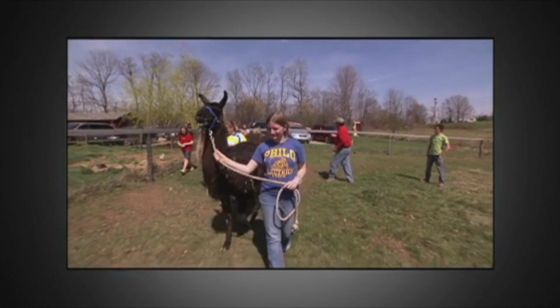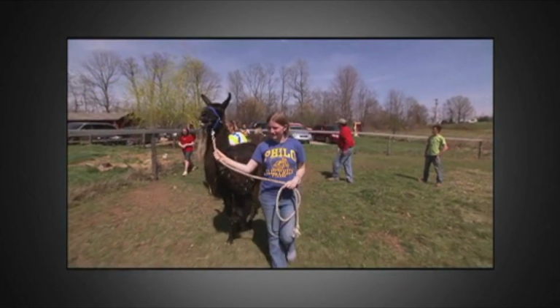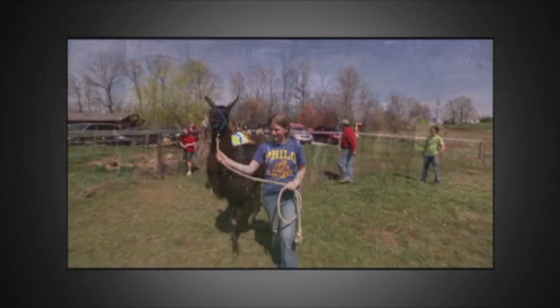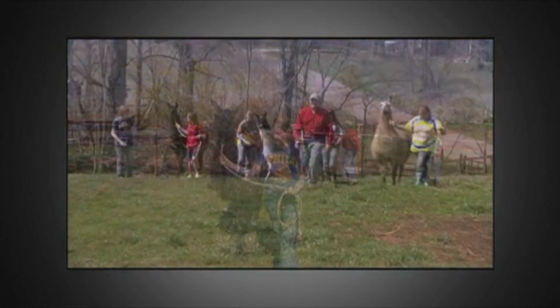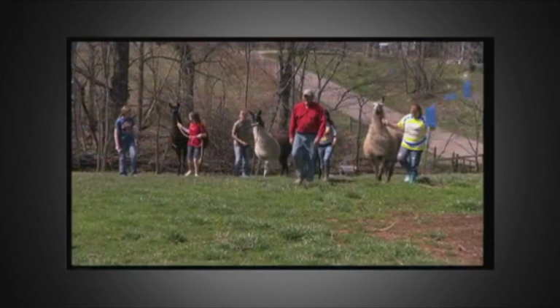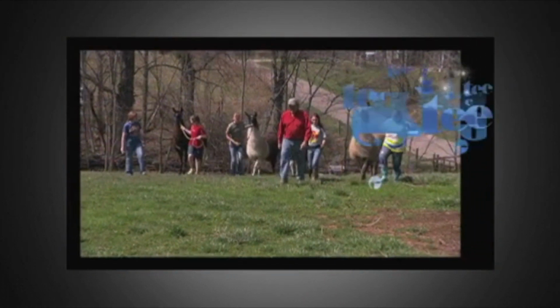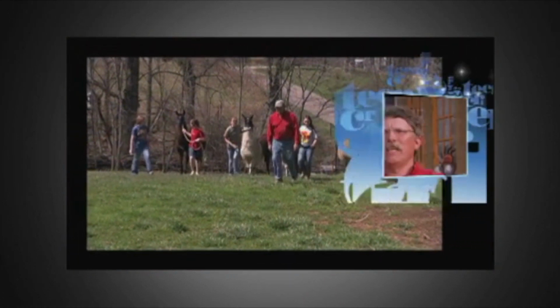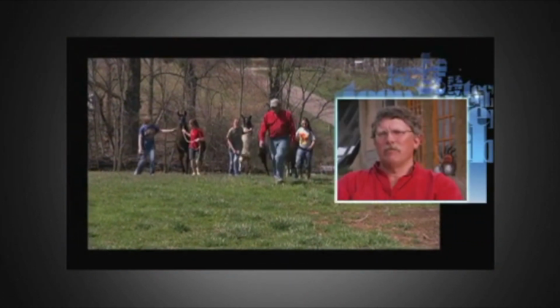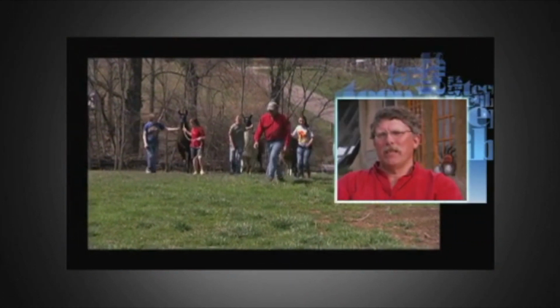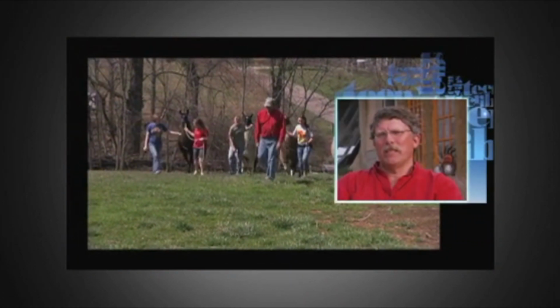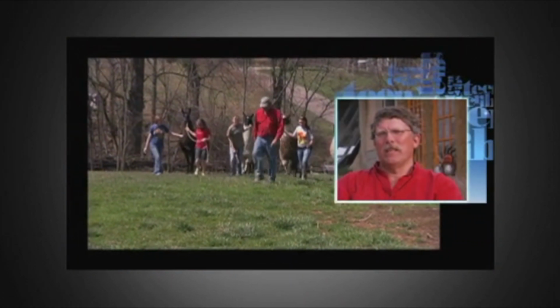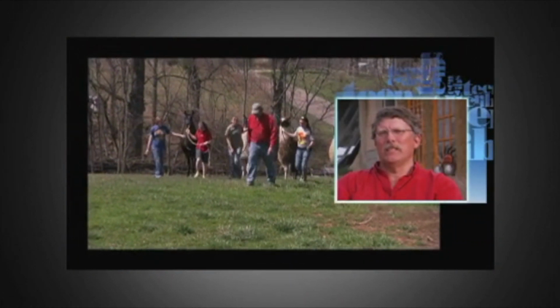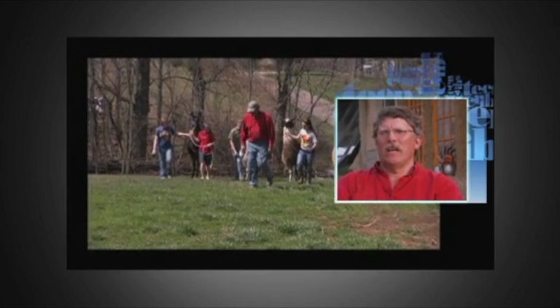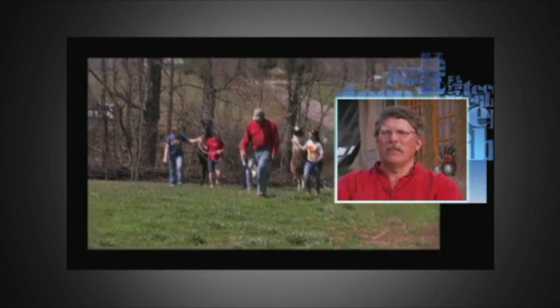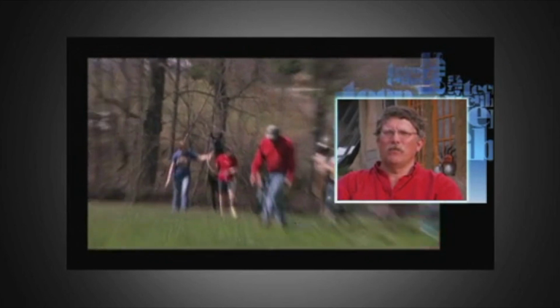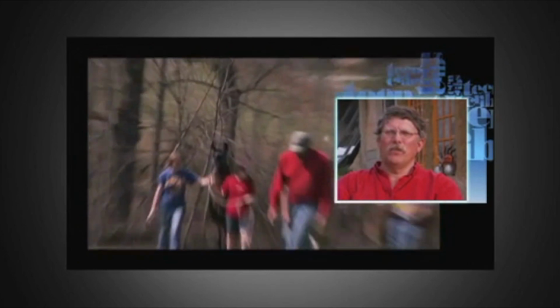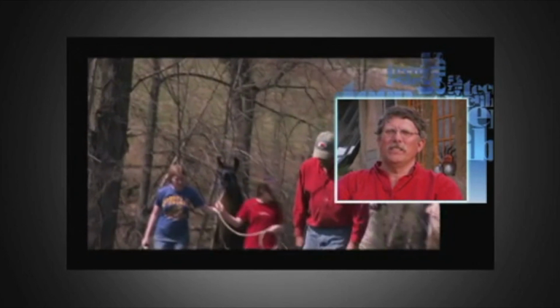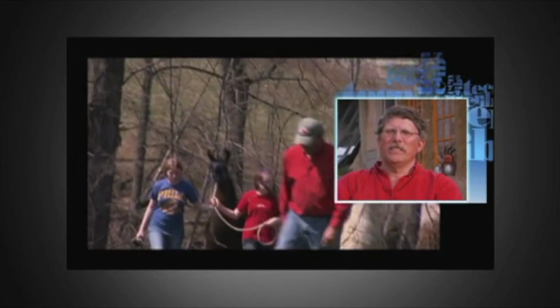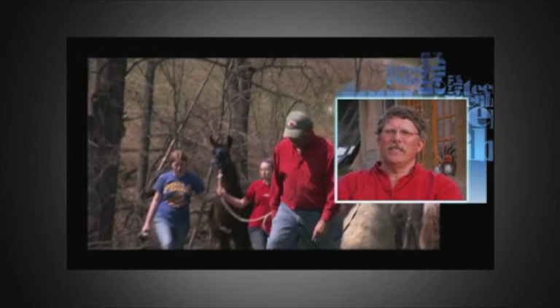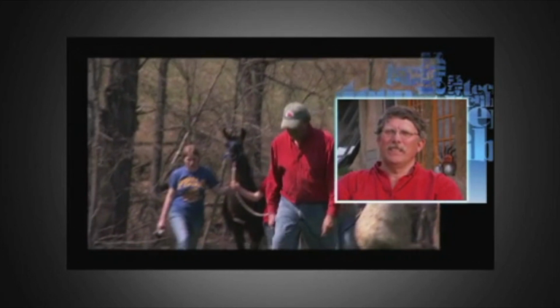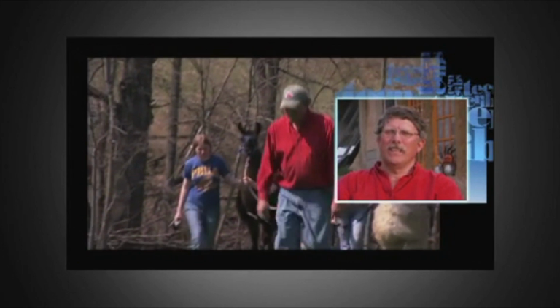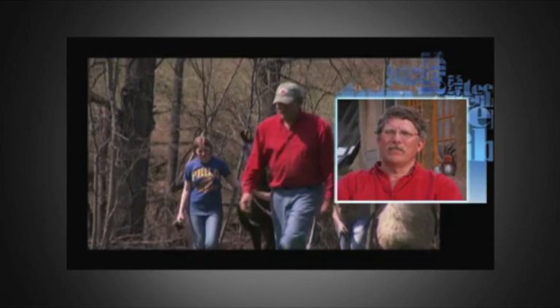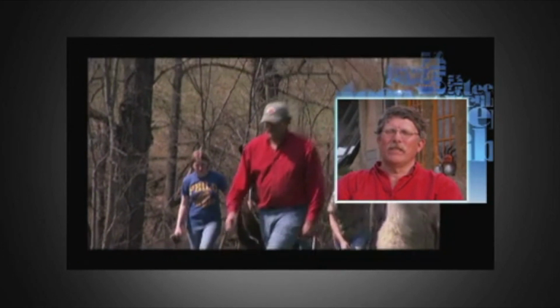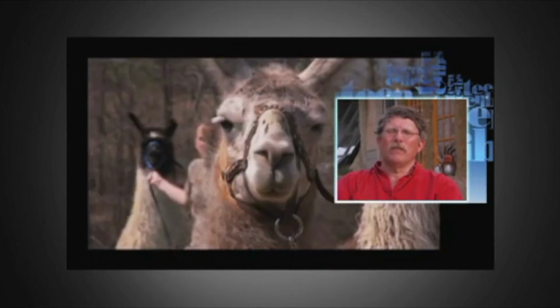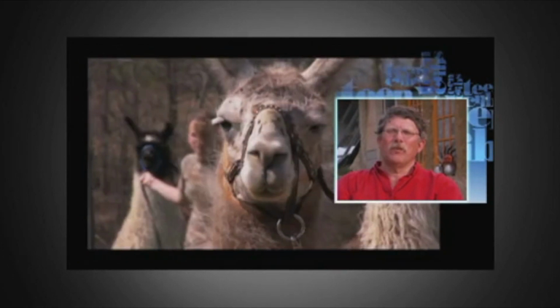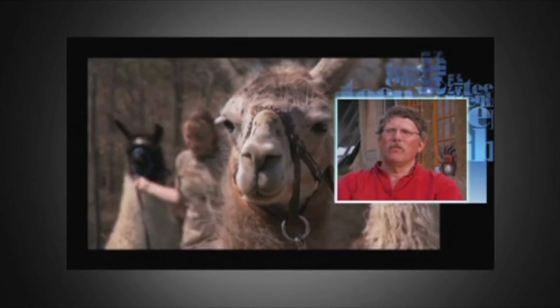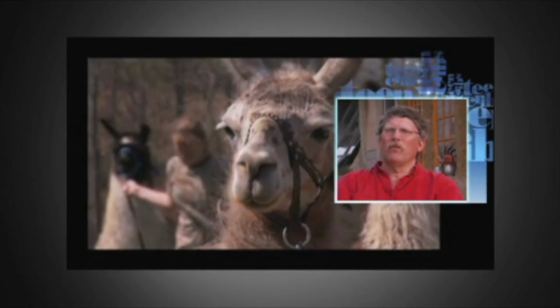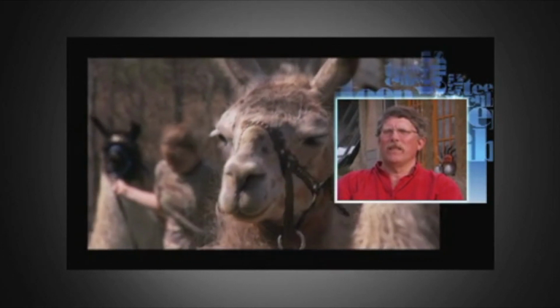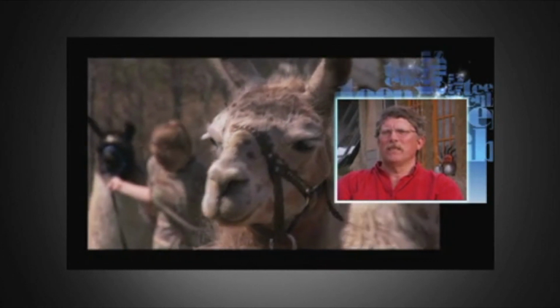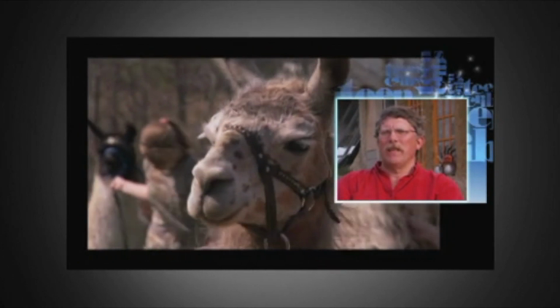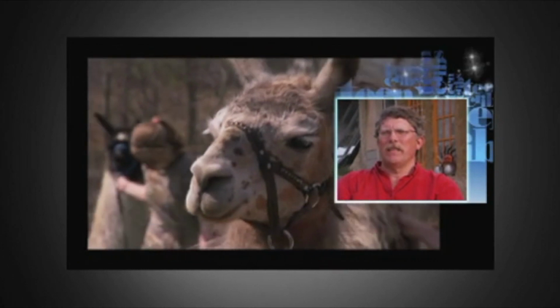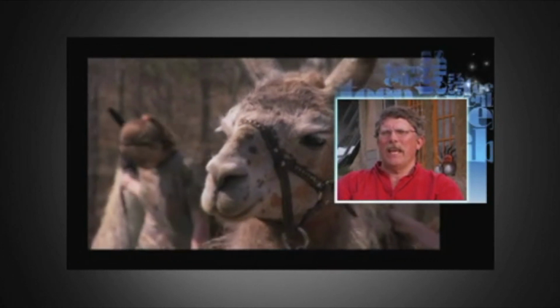We do a lot of llama trekking where people come here and take the llamas for a hike in the woods. We have a nice picnic lunch out in the woods, and it's really a beautiful way to spend the day.